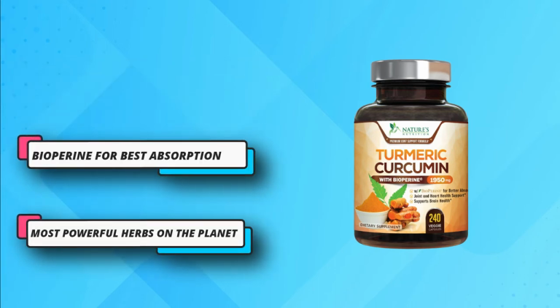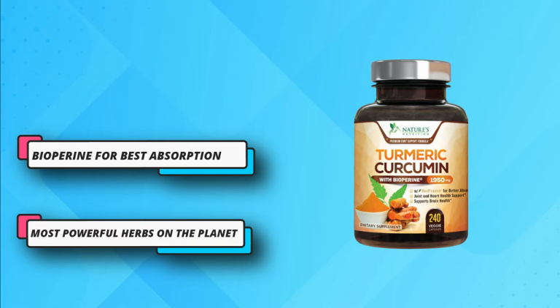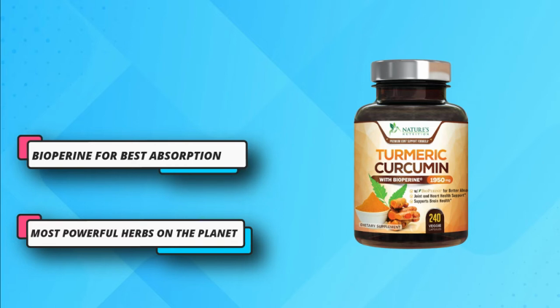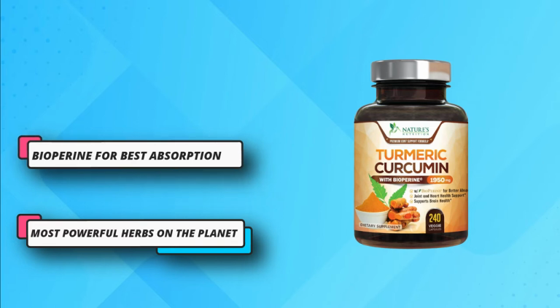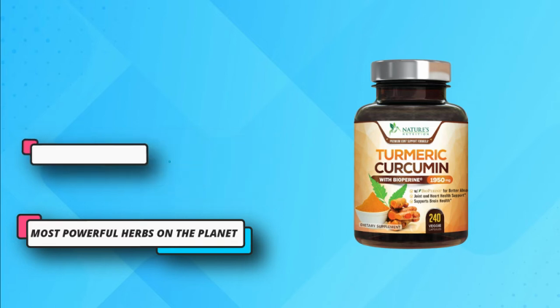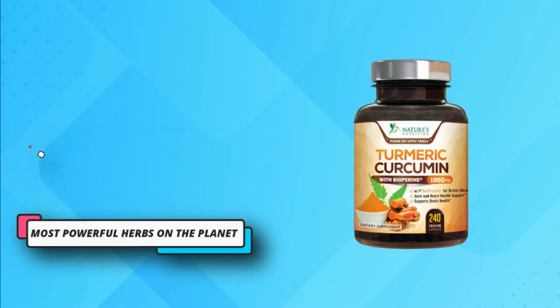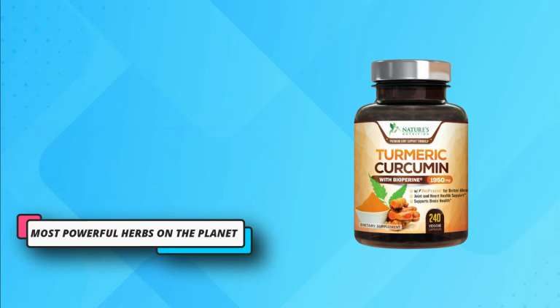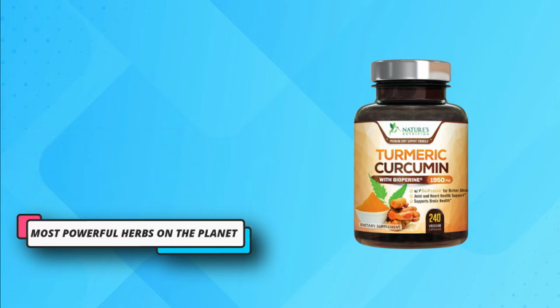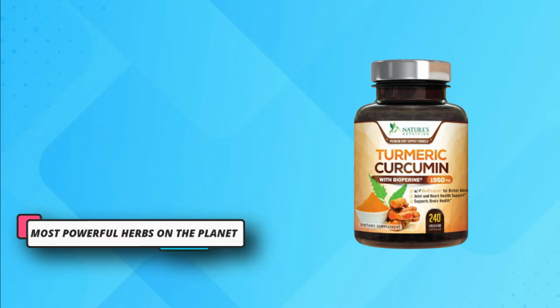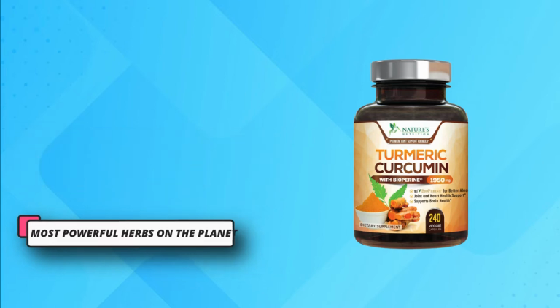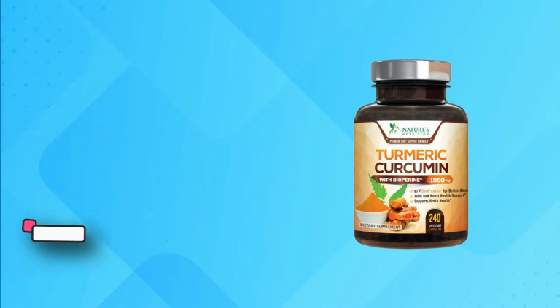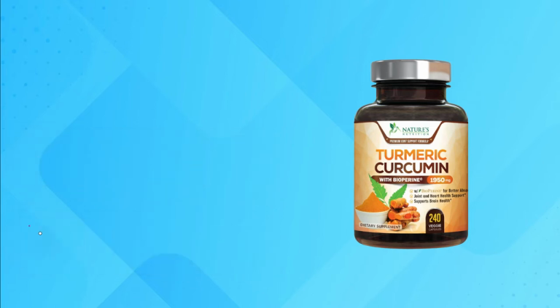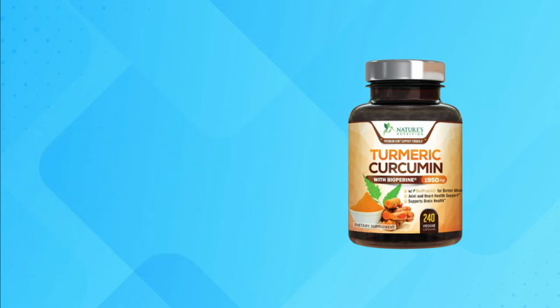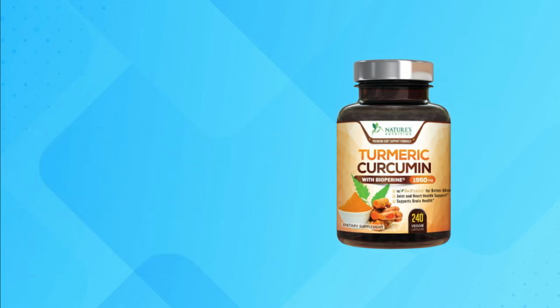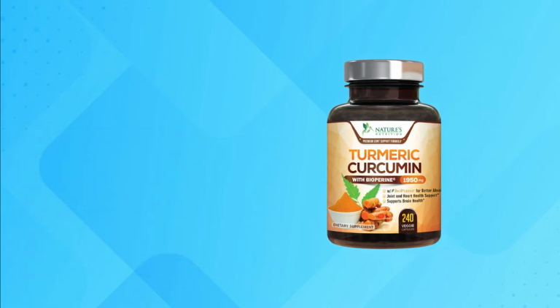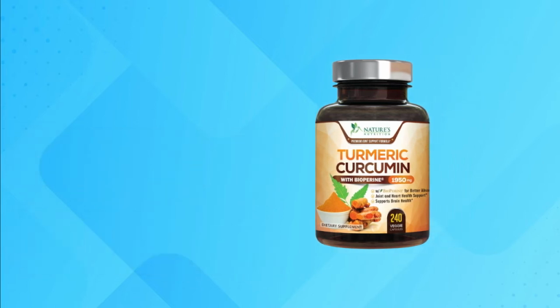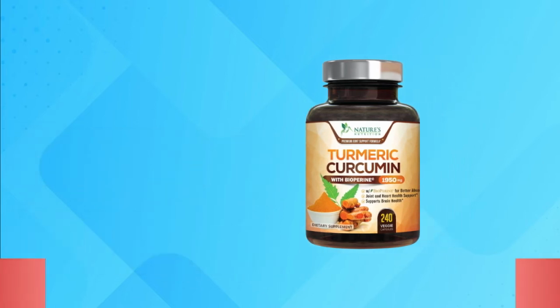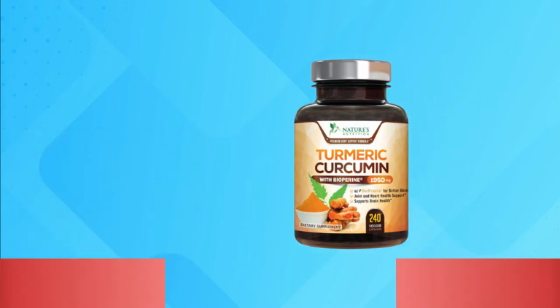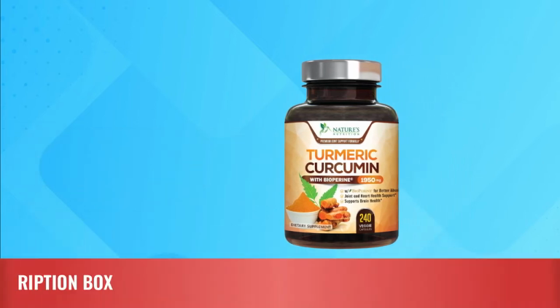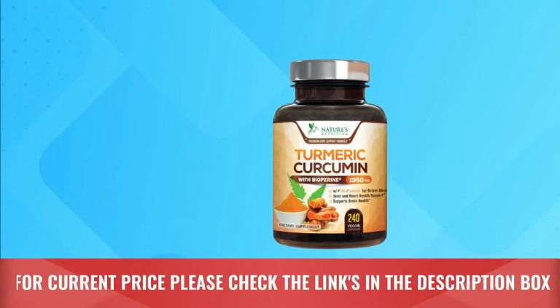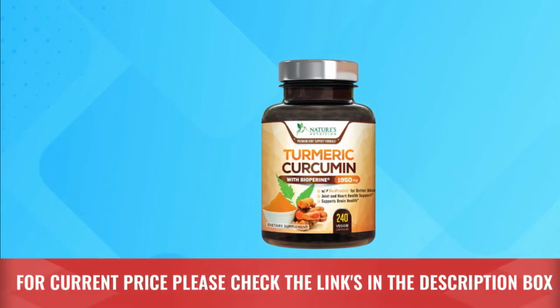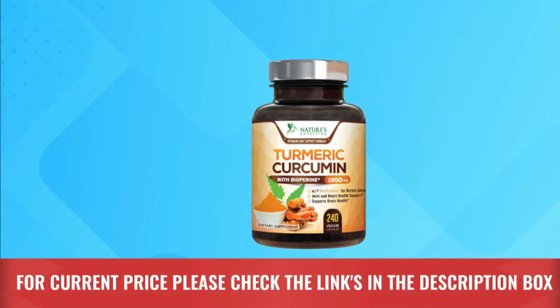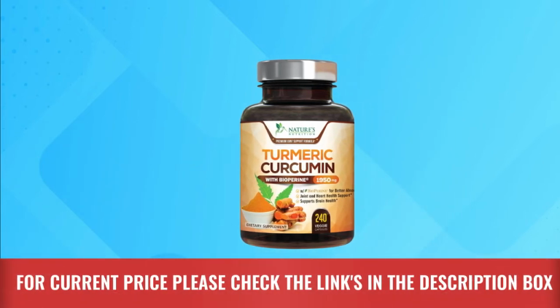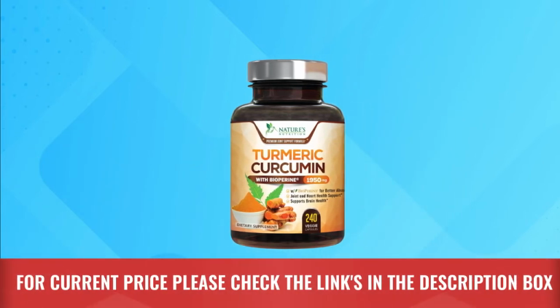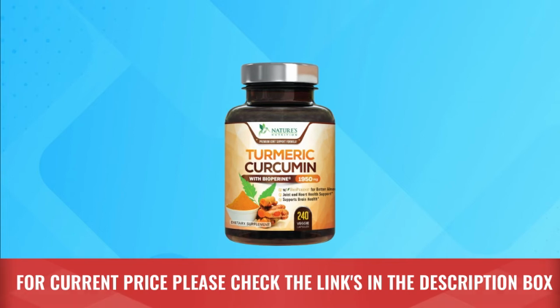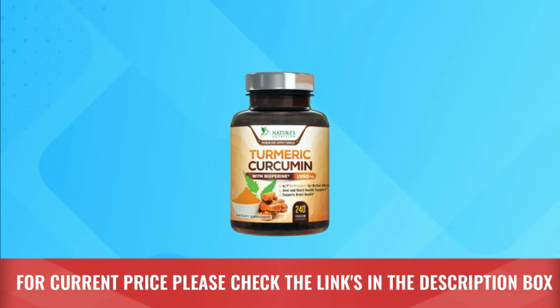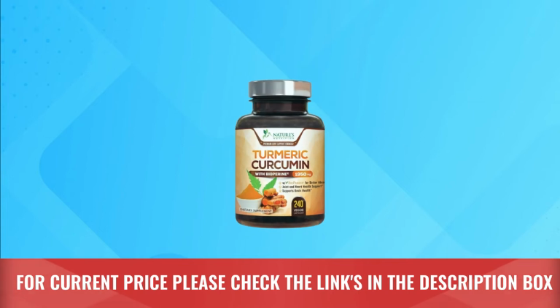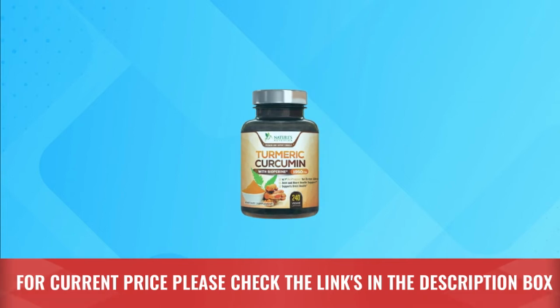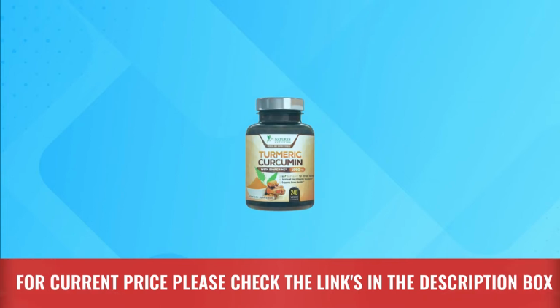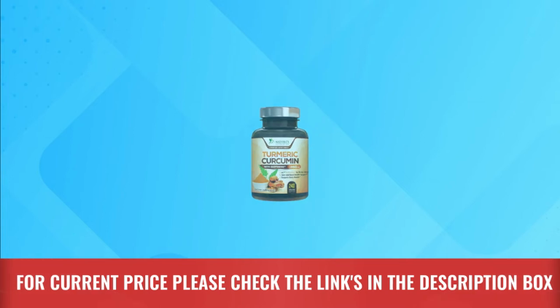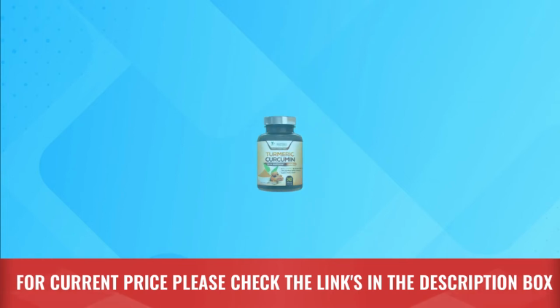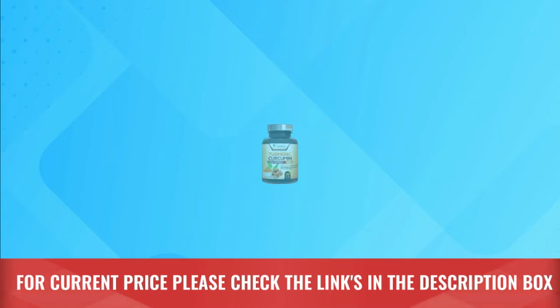Consume this supplement for a few weeks and you will feel a dramatic change in your body. For current price, please check the links in the description box.